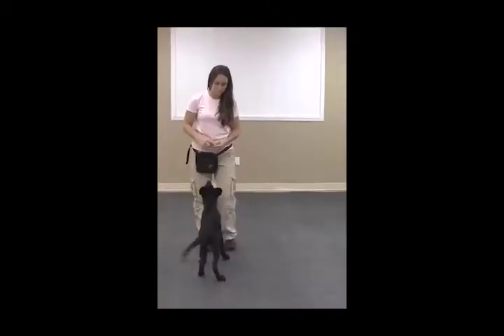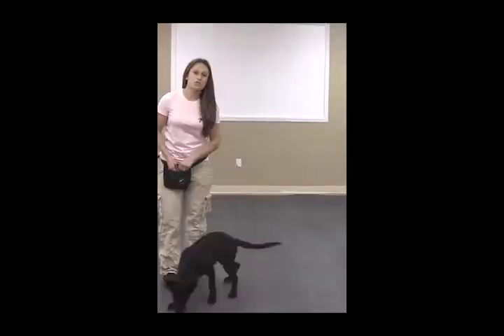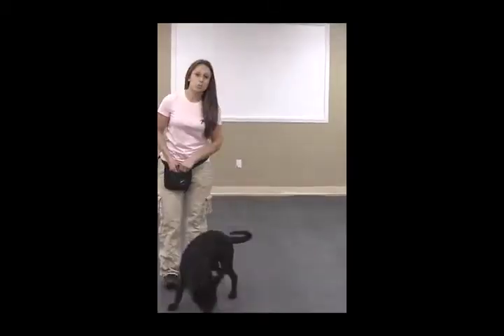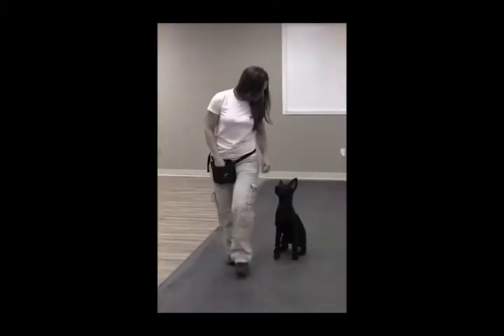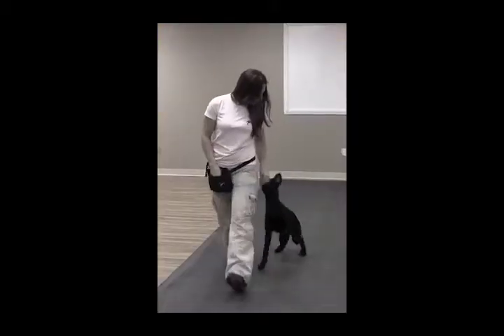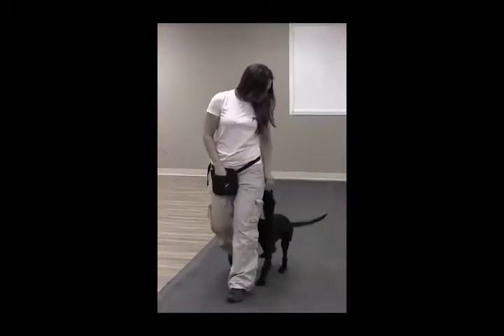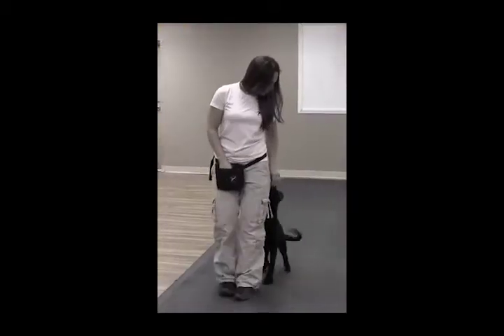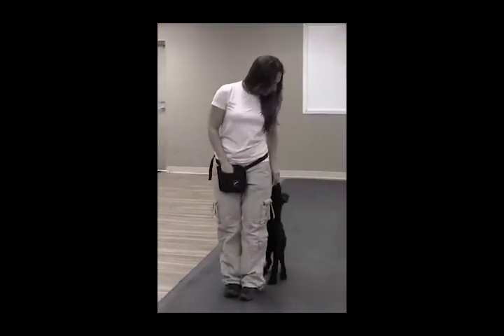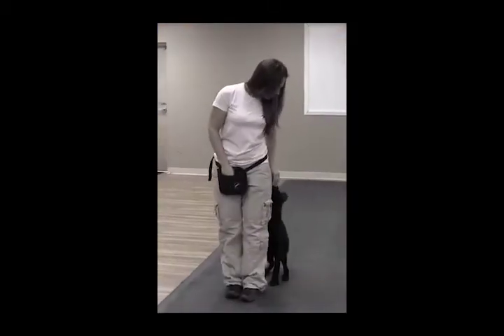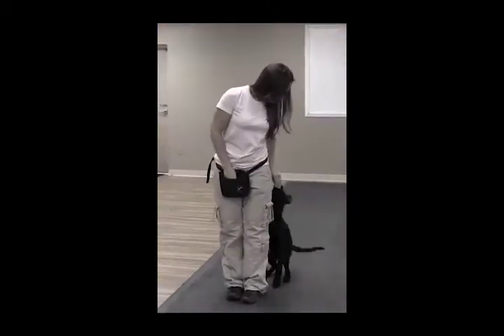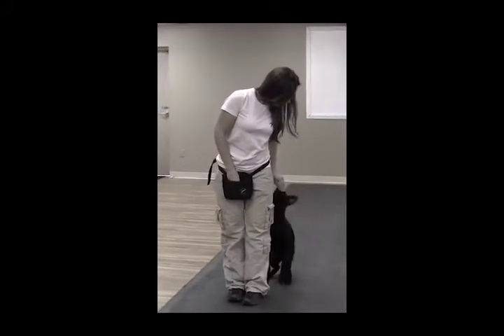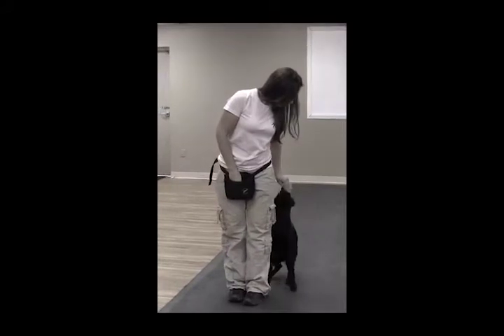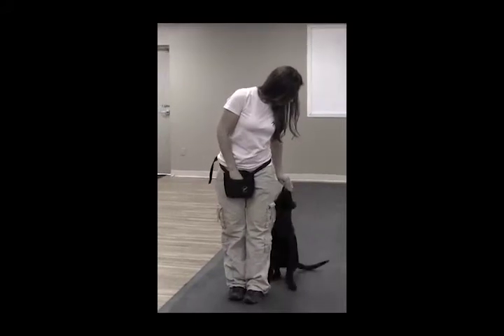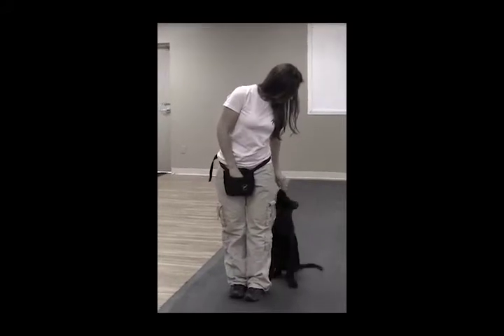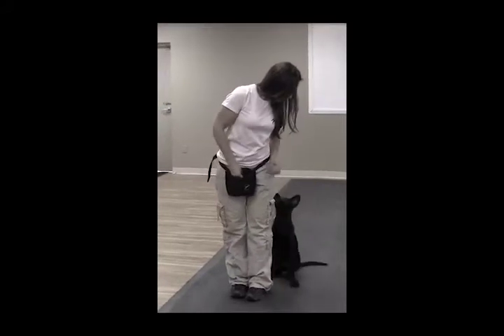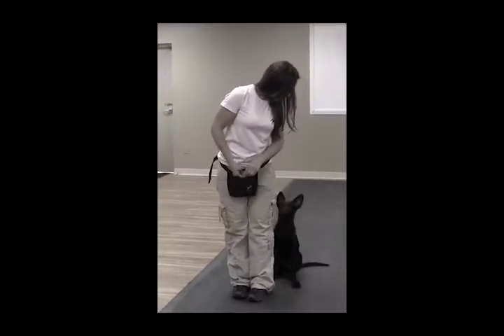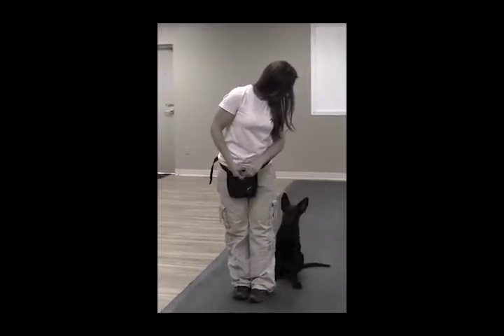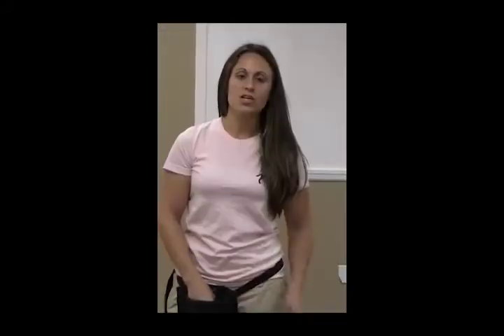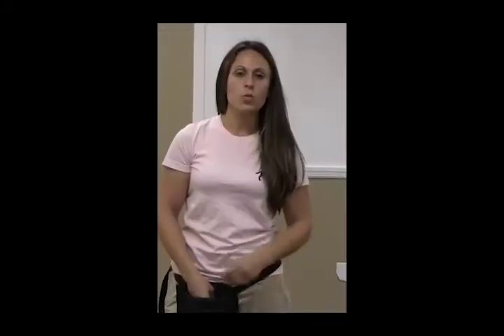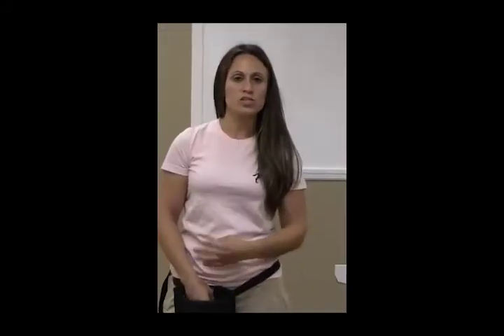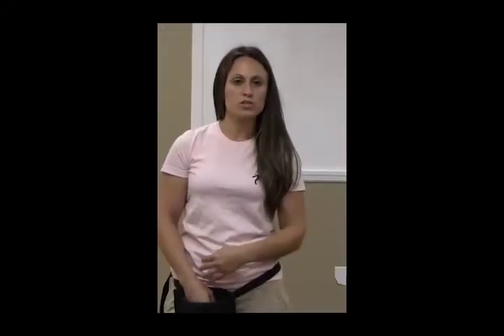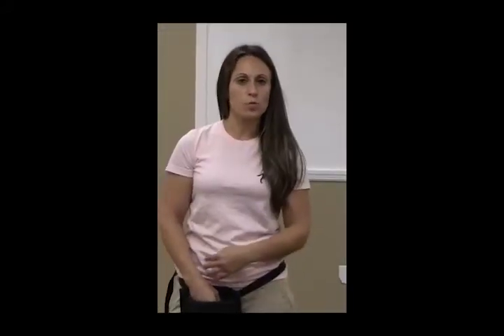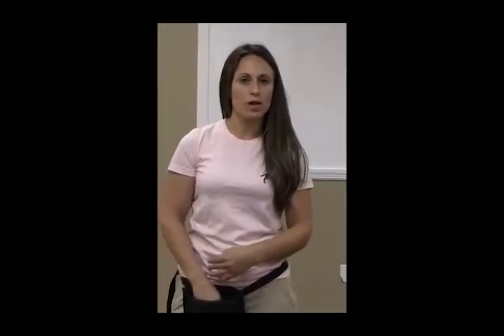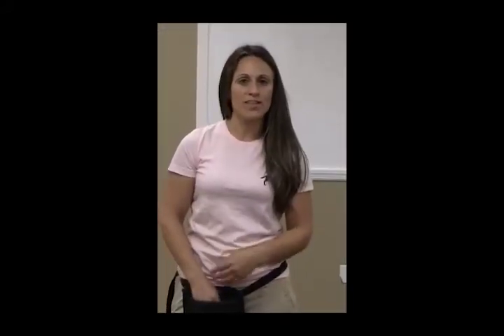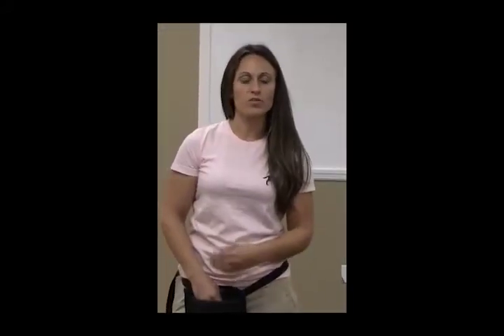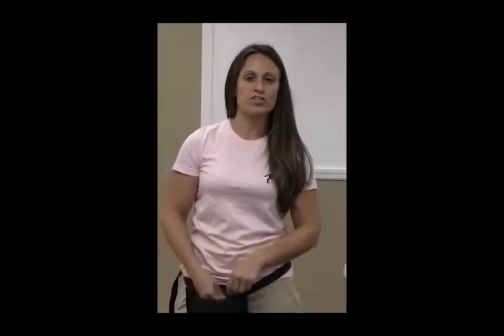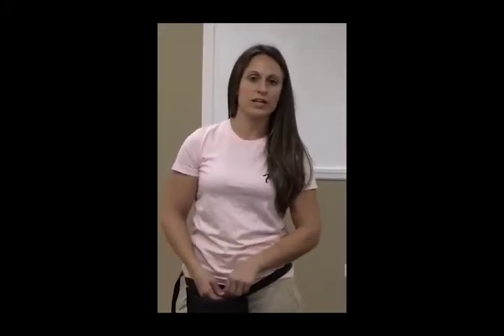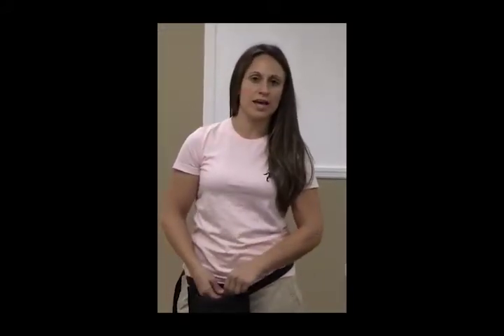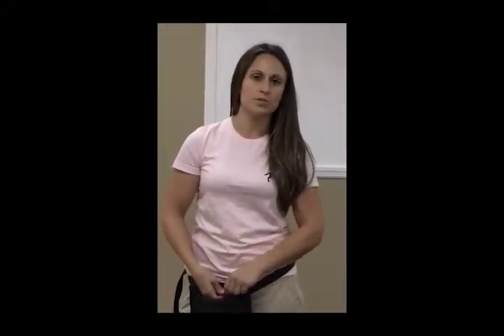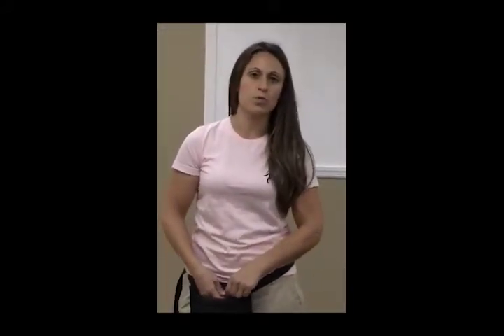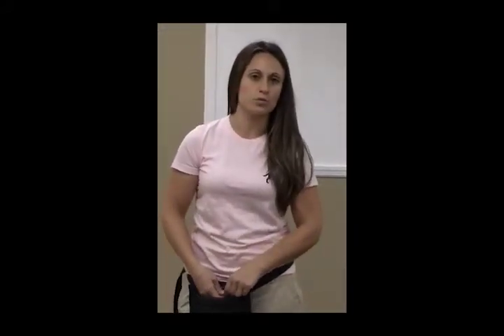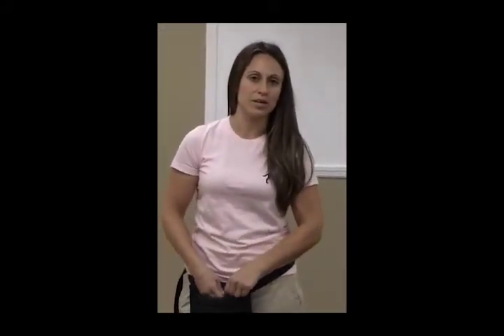I took one step and then fed her once she sat behind my left heel. You'll want to start small and then gradually add up to more movement.